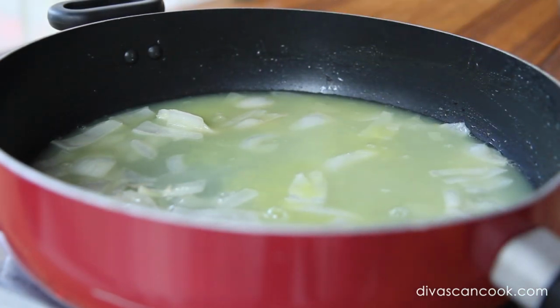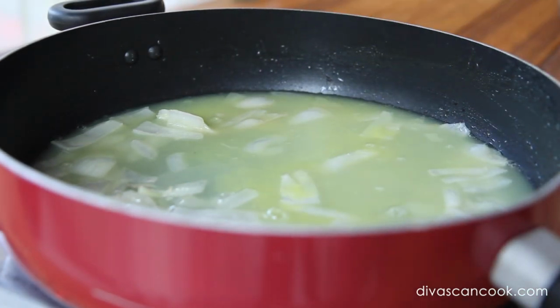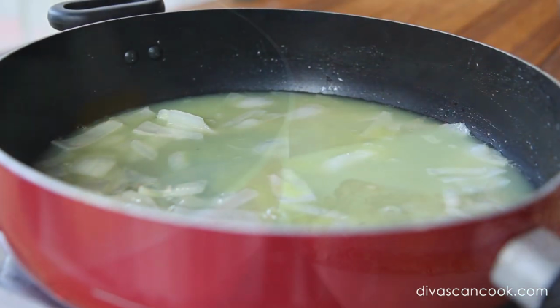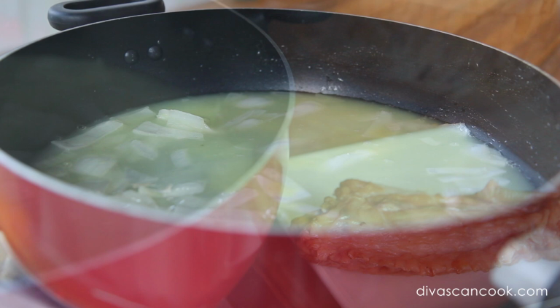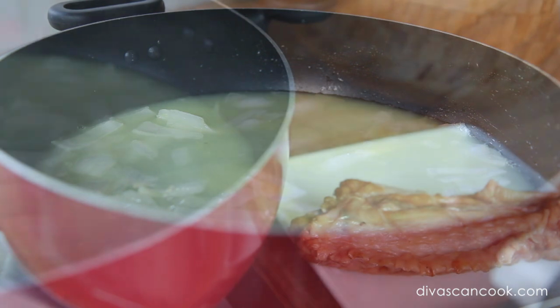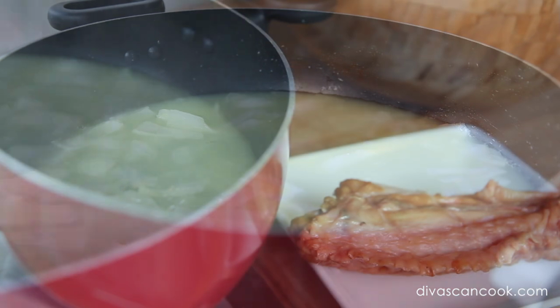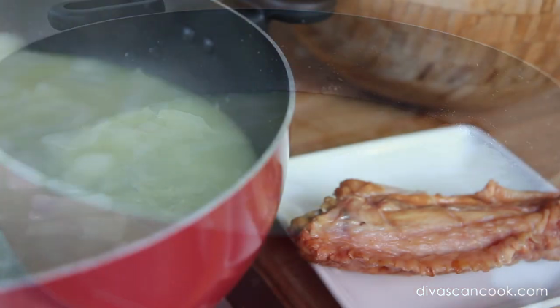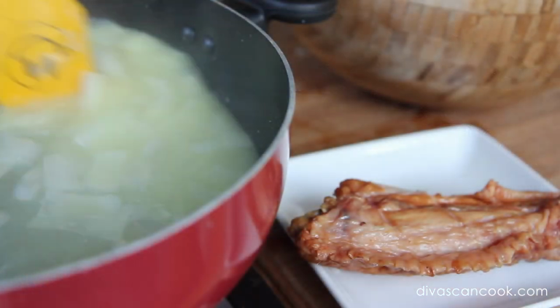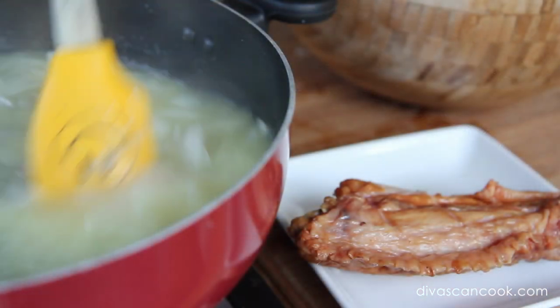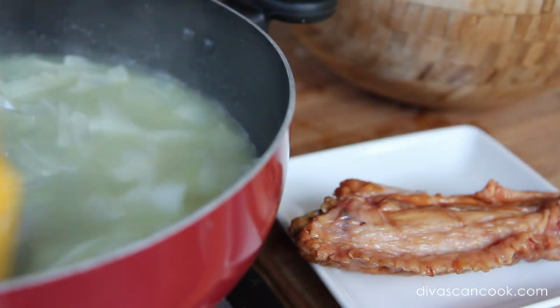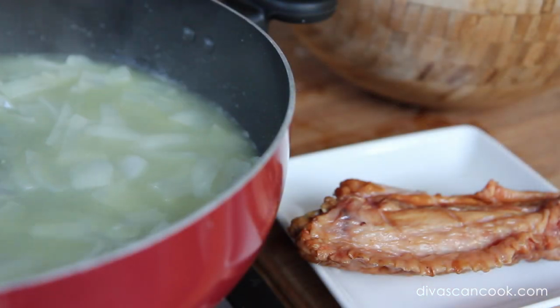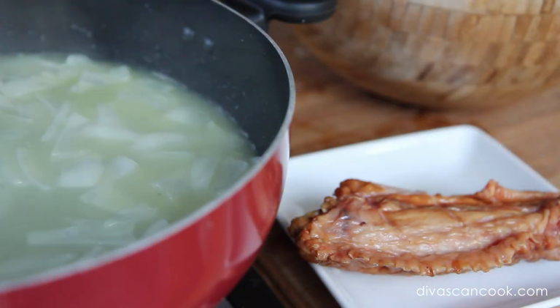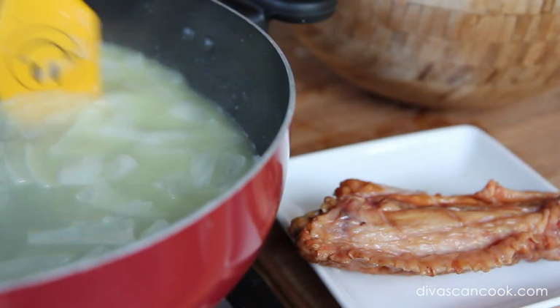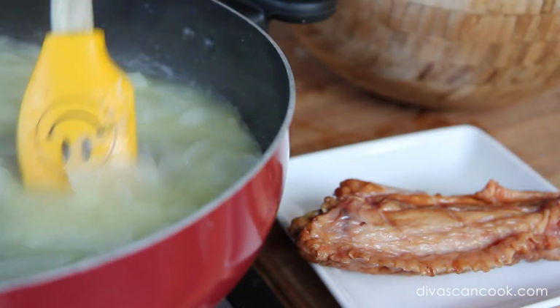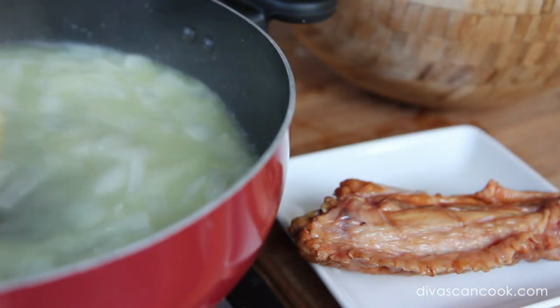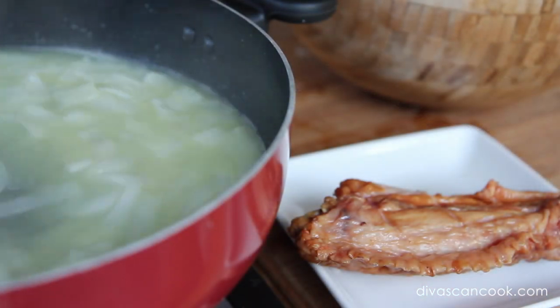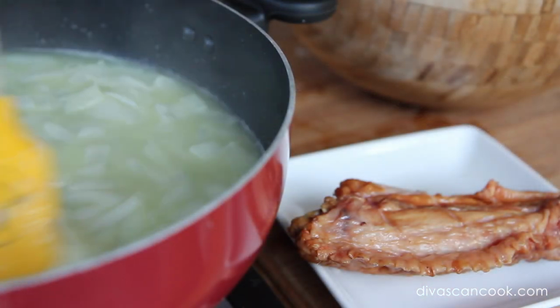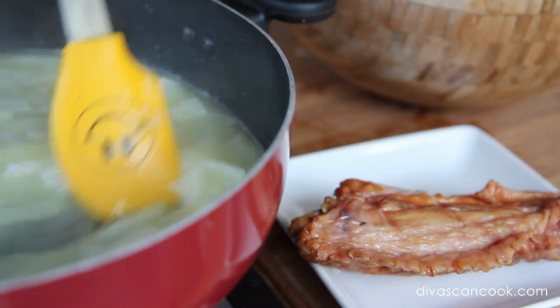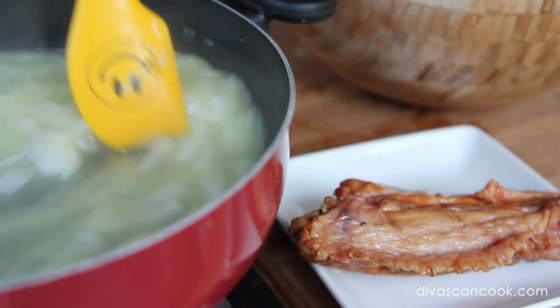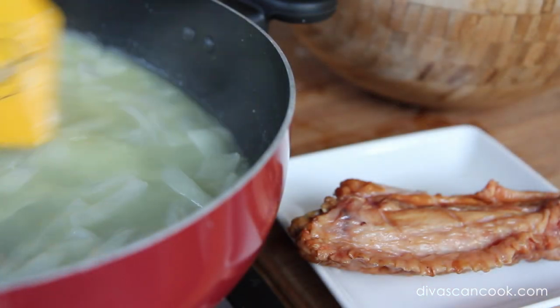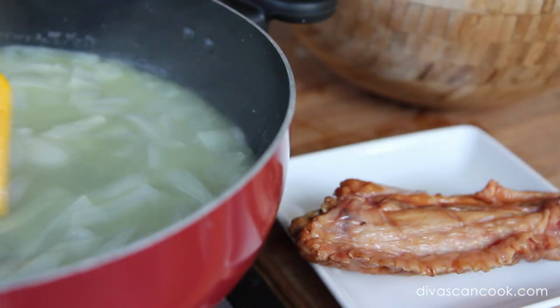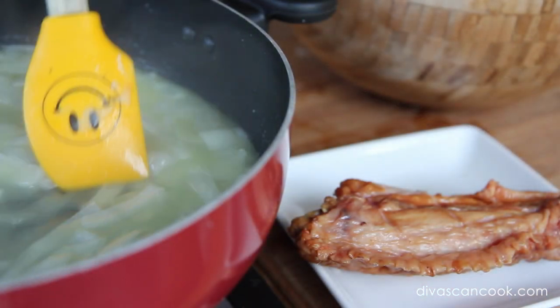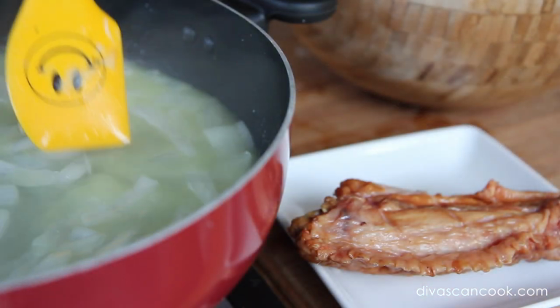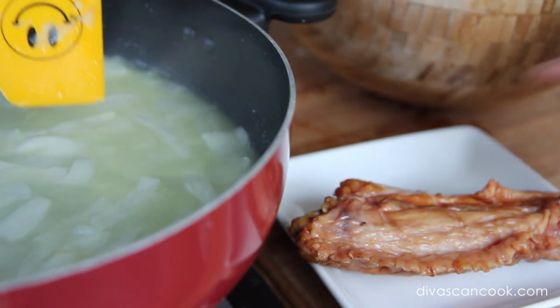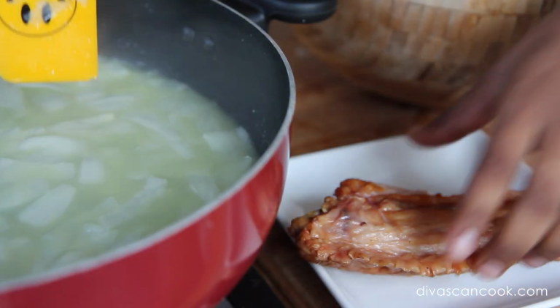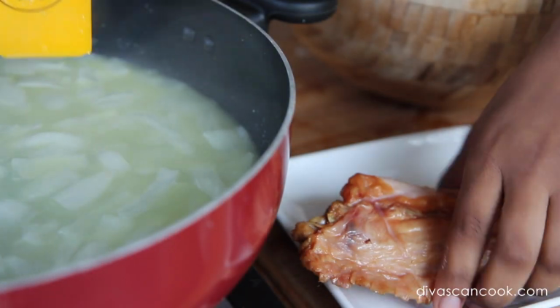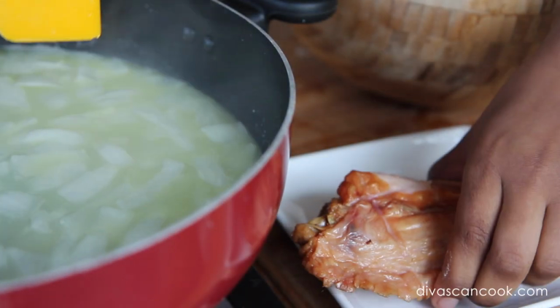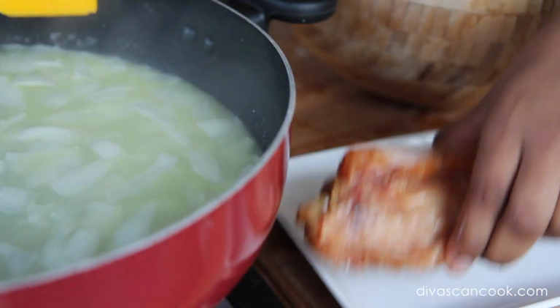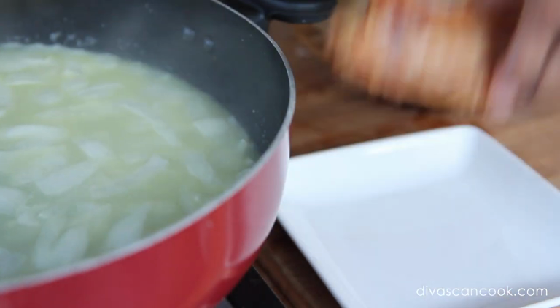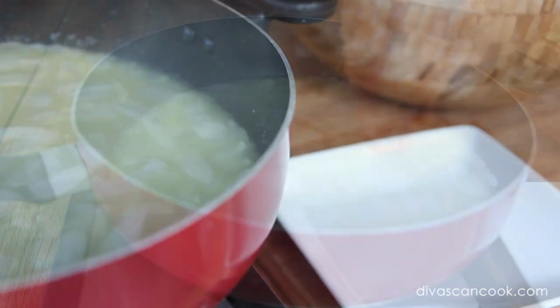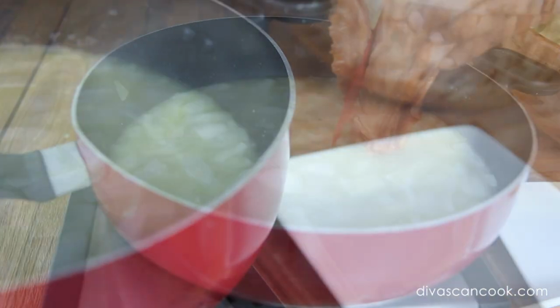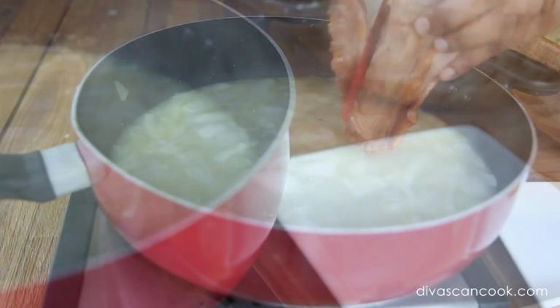When the onions are translucent and smelling good, go ahead and pour in that chicken broth. Chicken broth is mandatory — don't be using water. We use chicken broth.